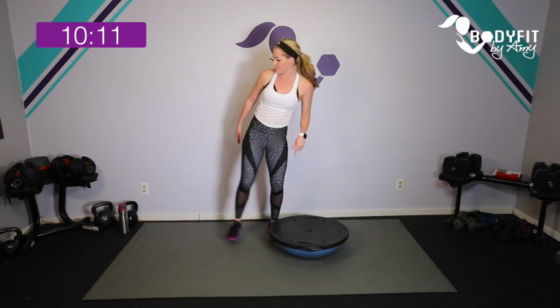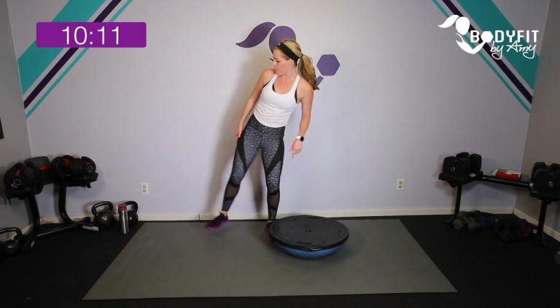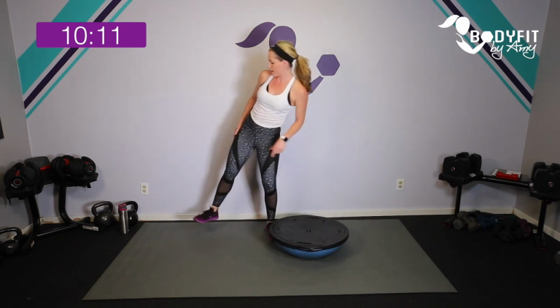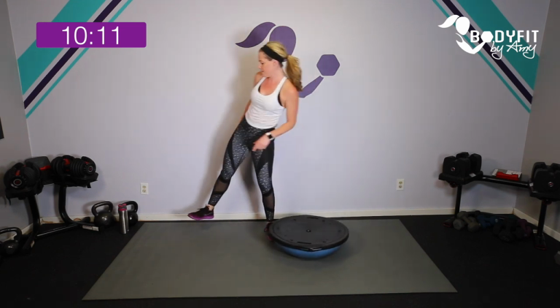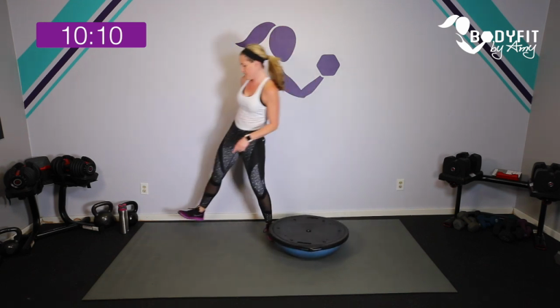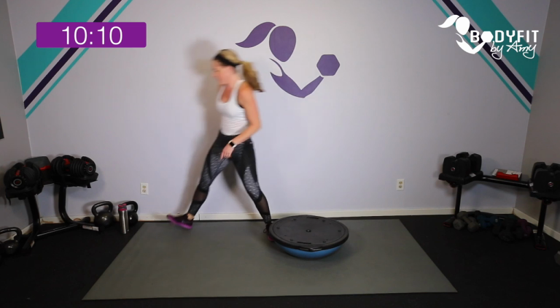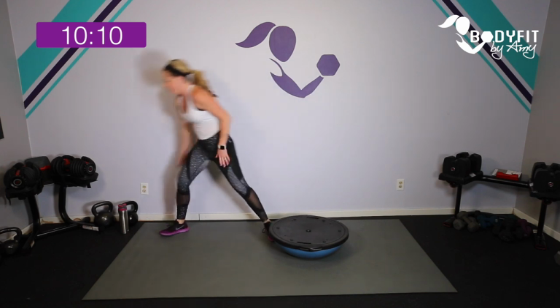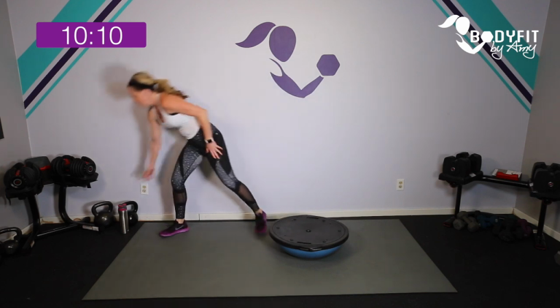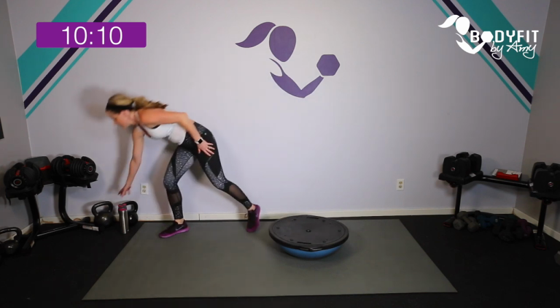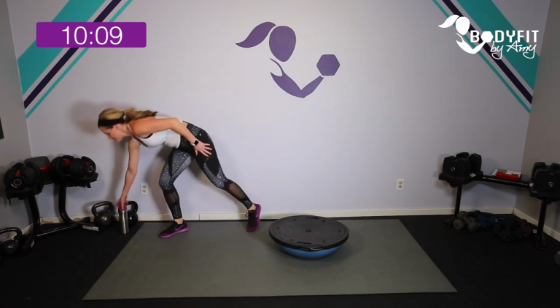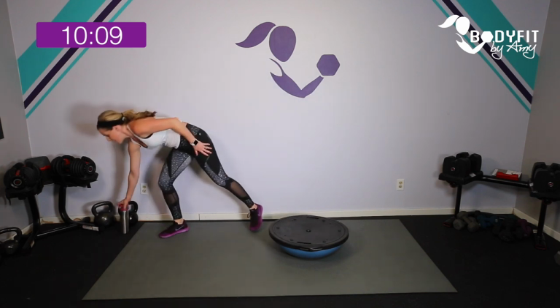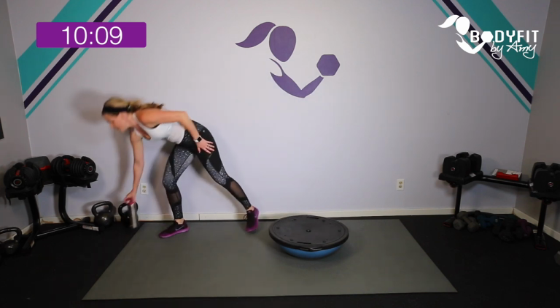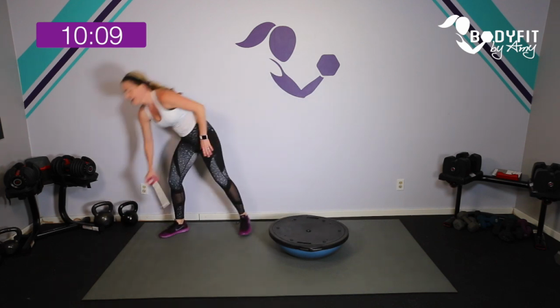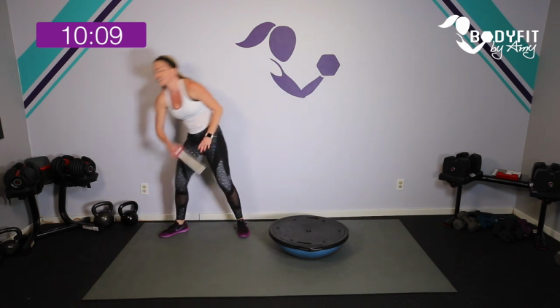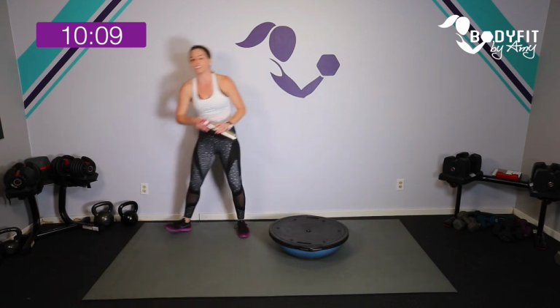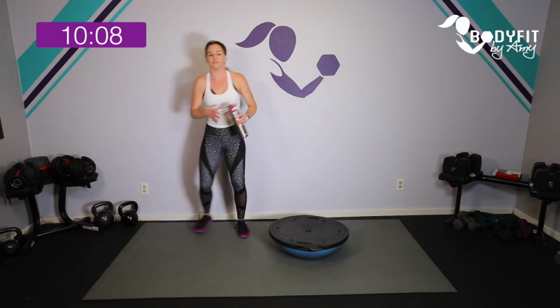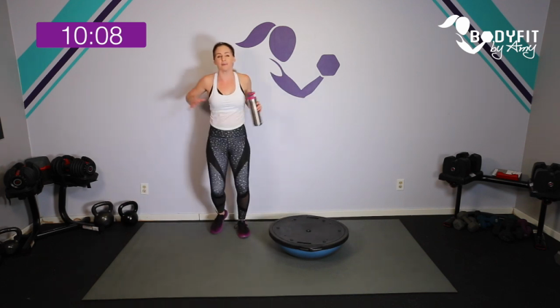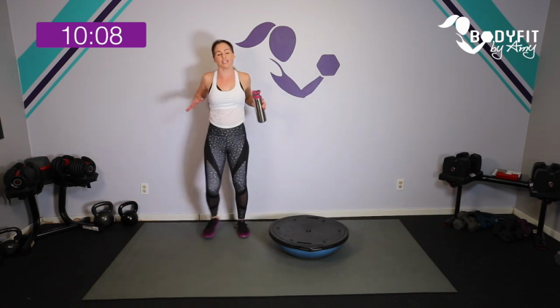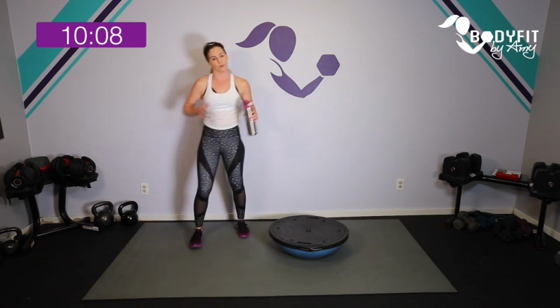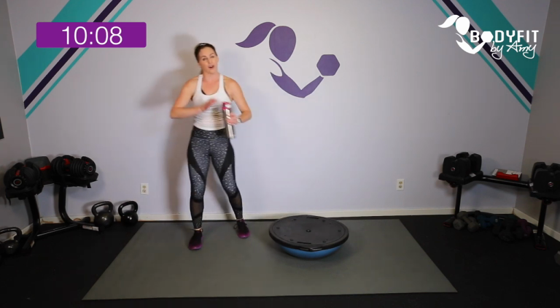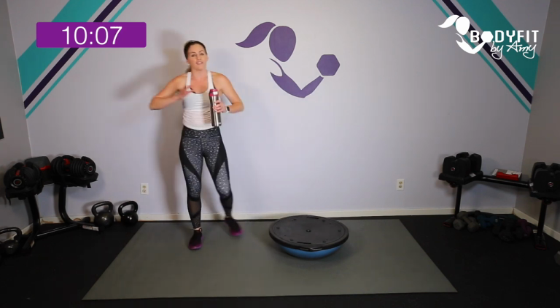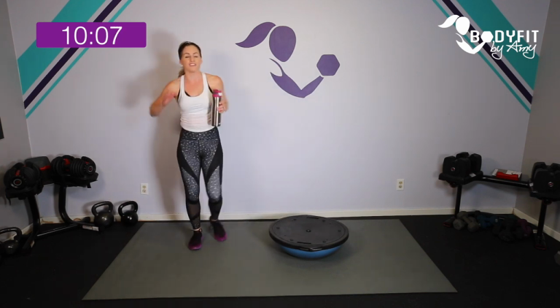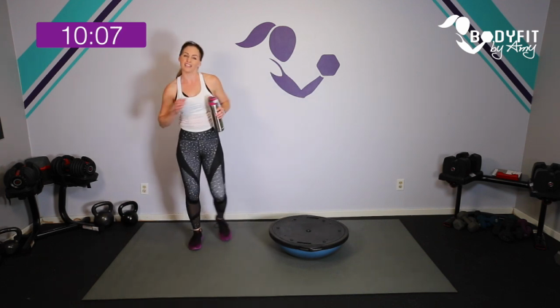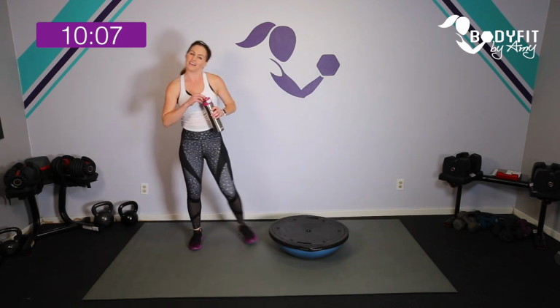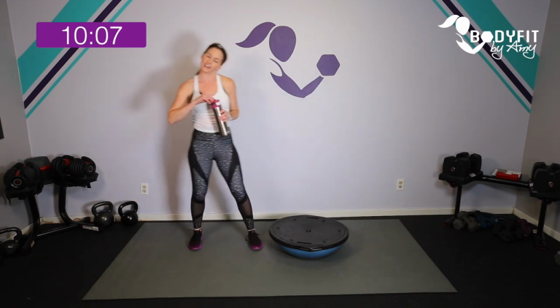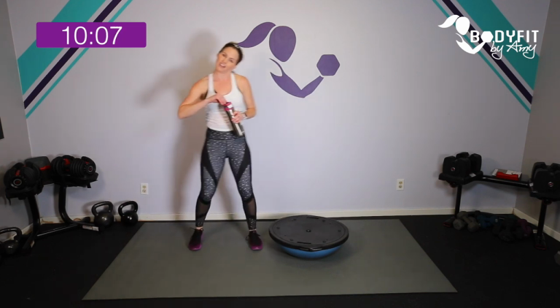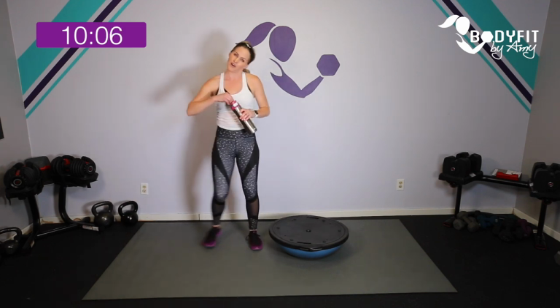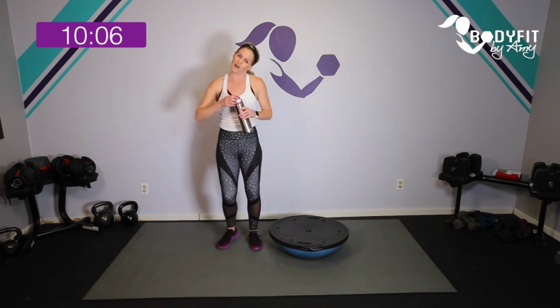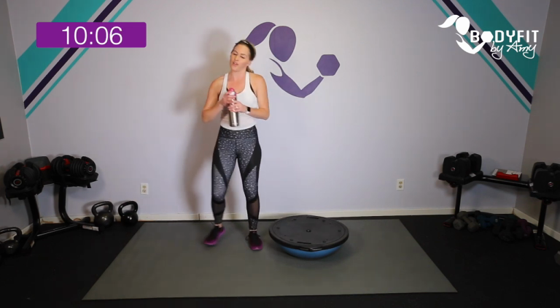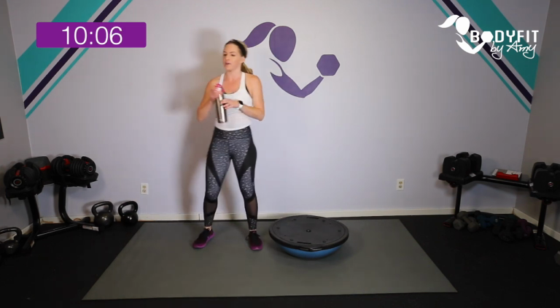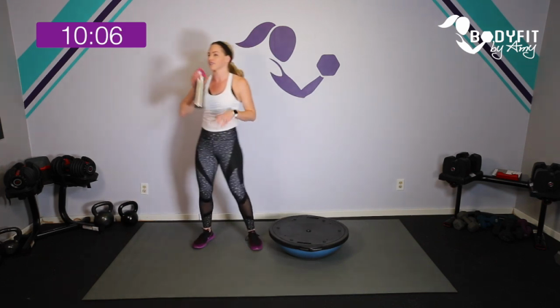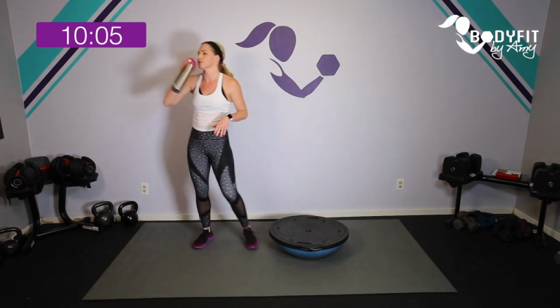Grab a quick sip of water — just a few minutes in and we're already feeling that all the way through.